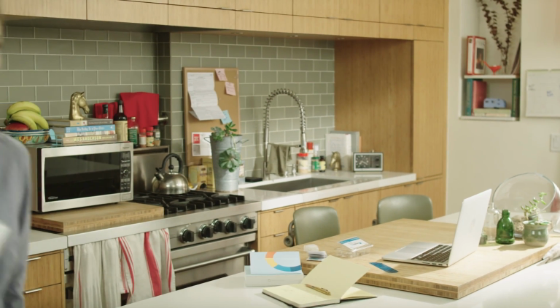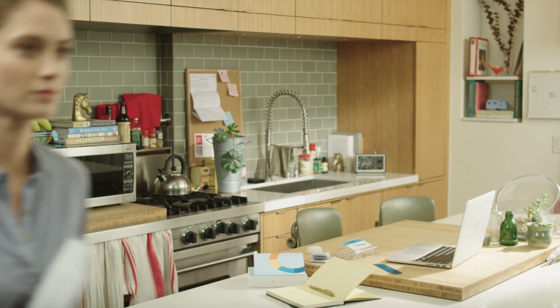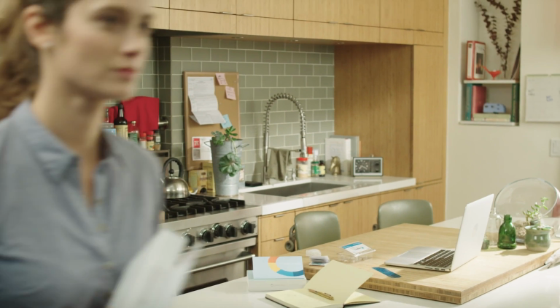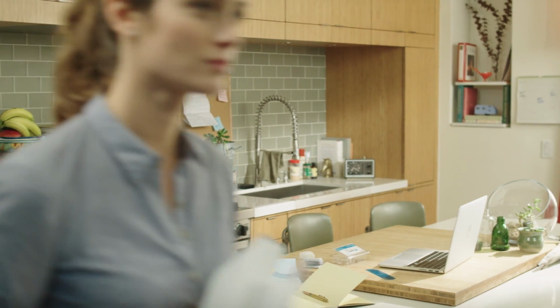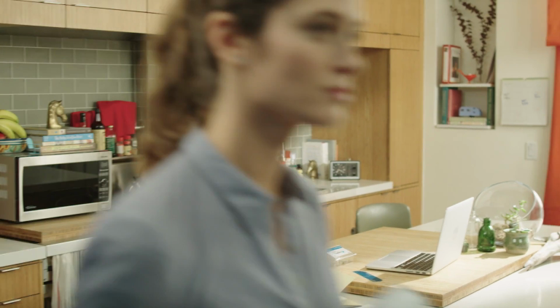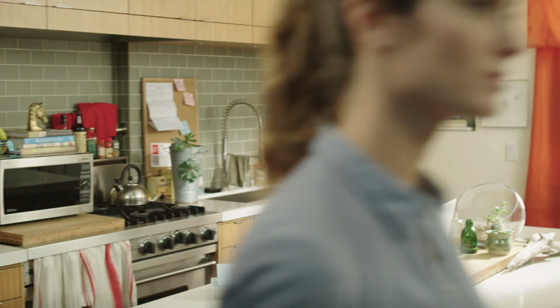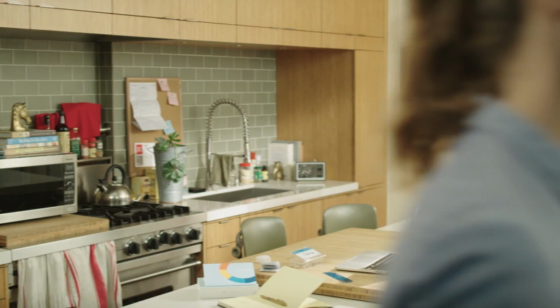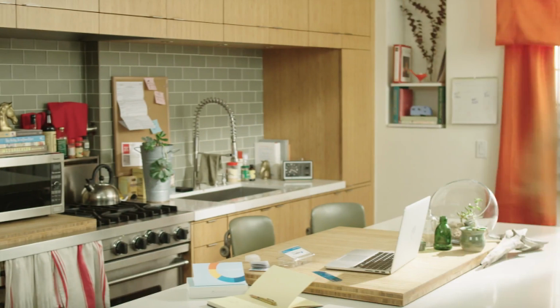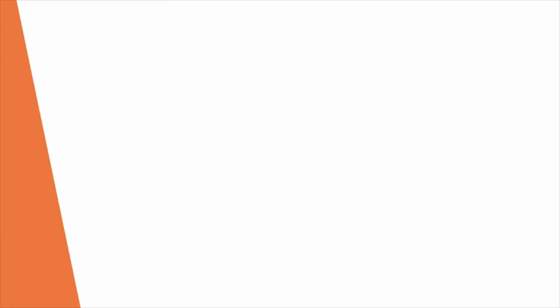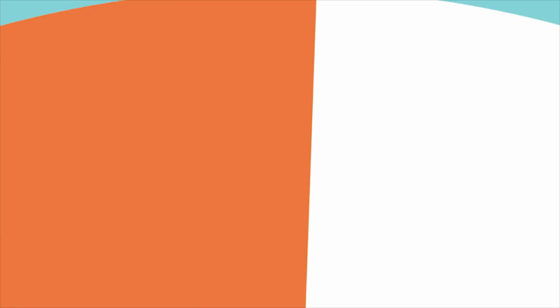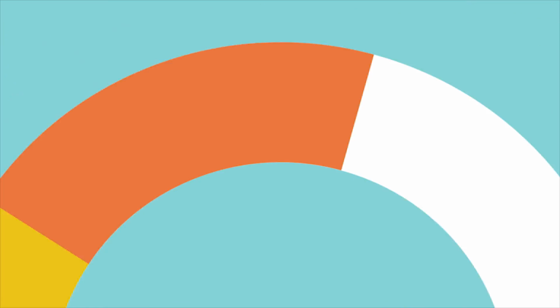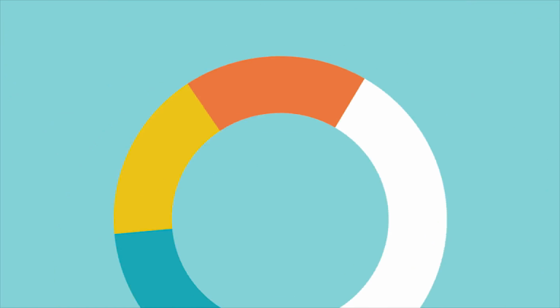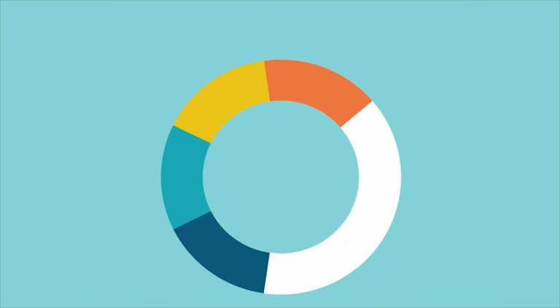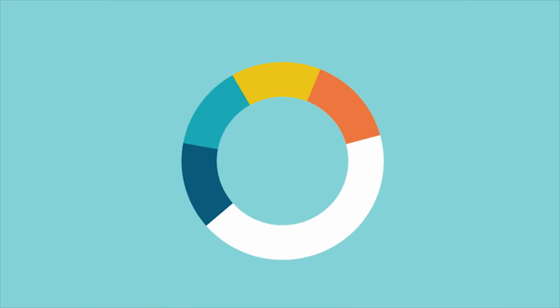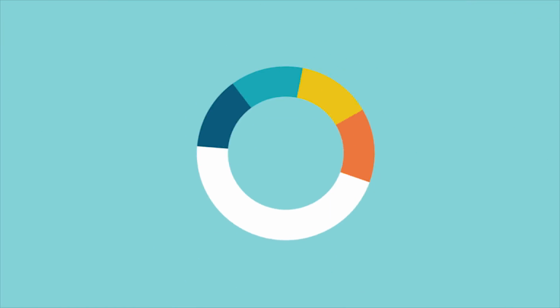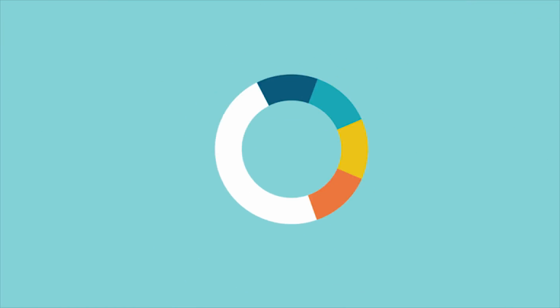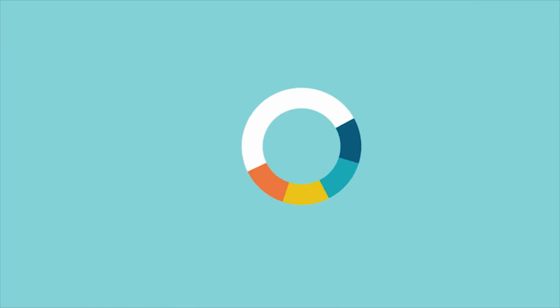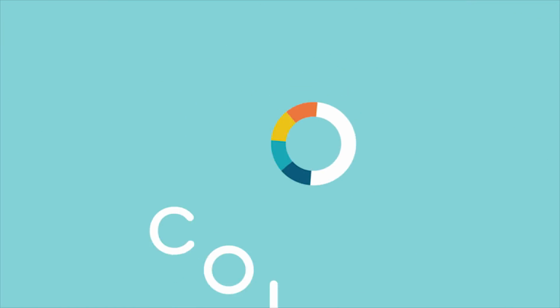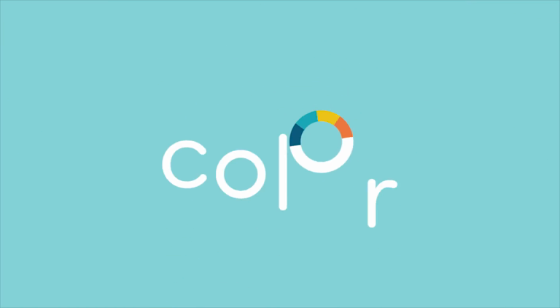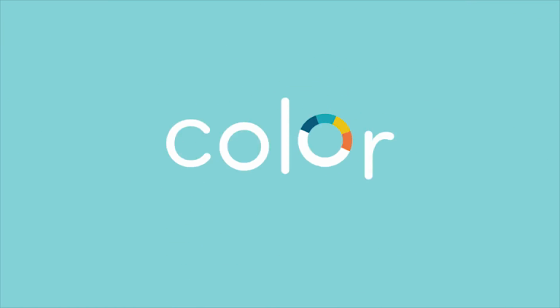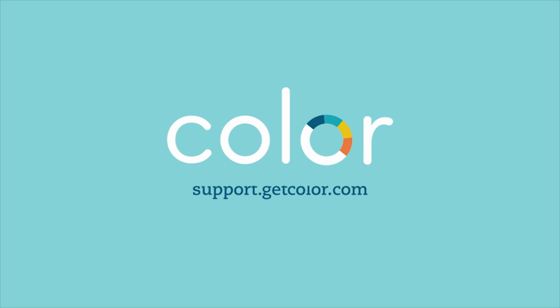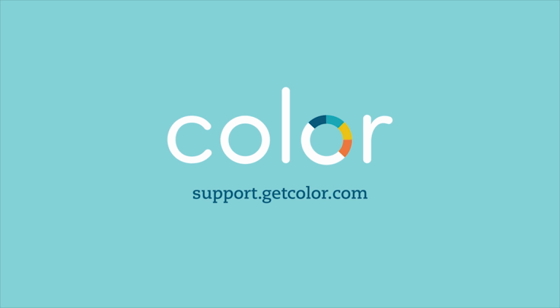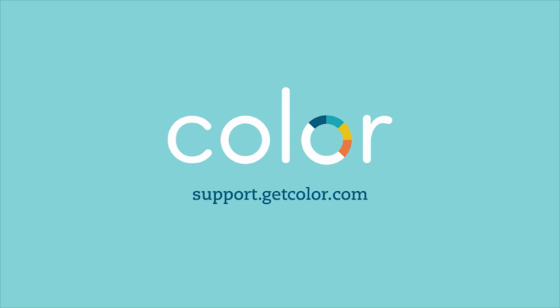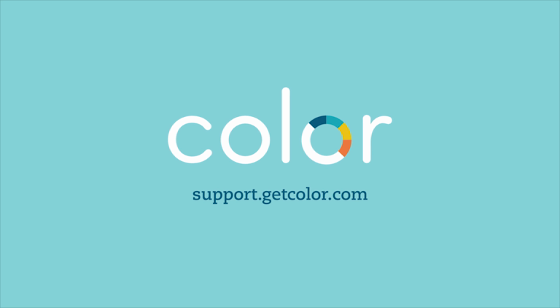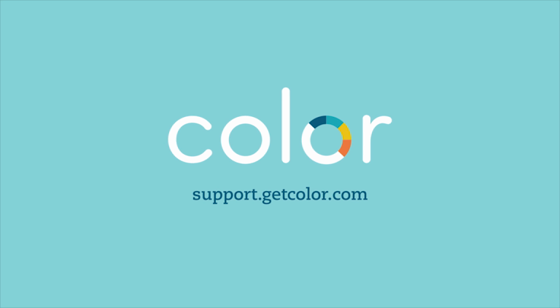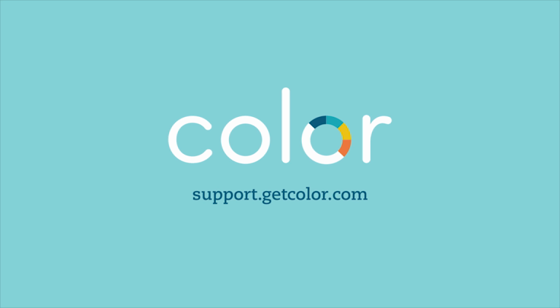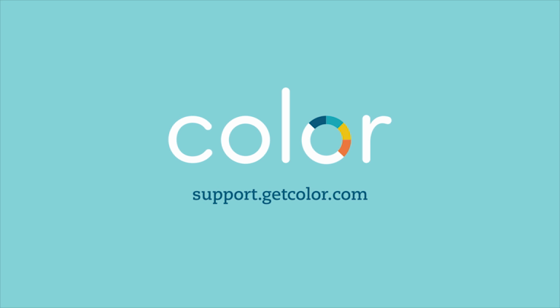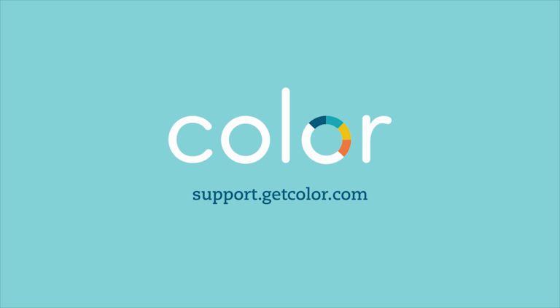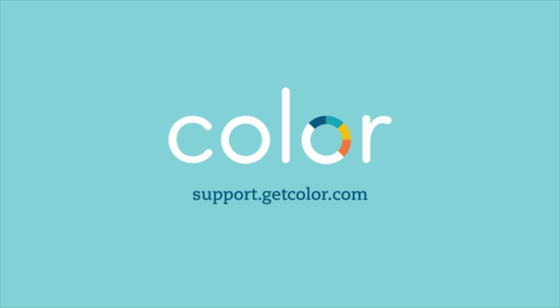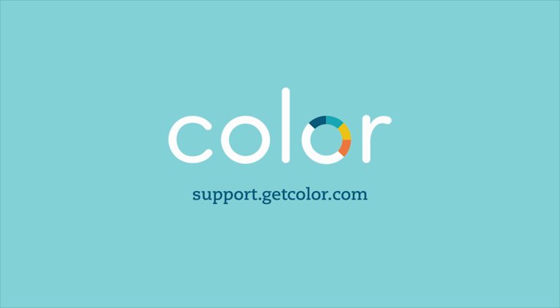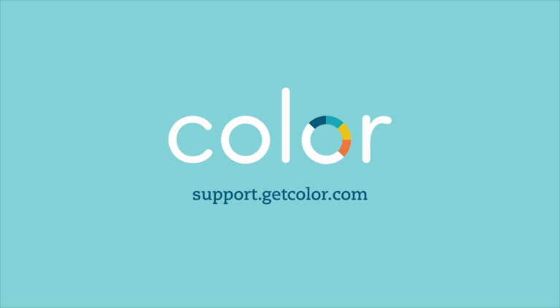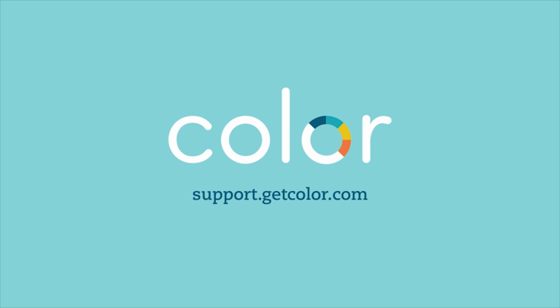That's it. For more information, visit support.getcolor.com.